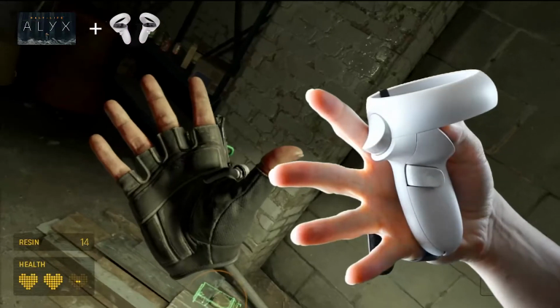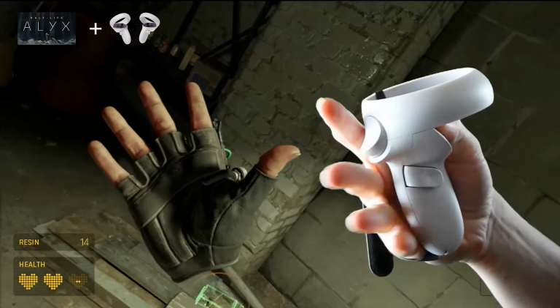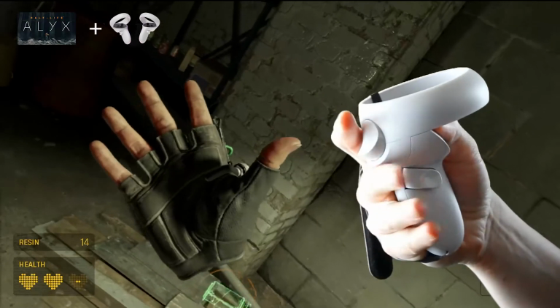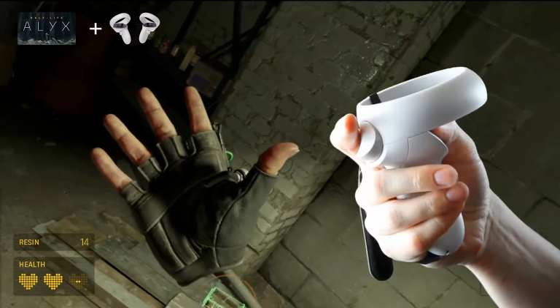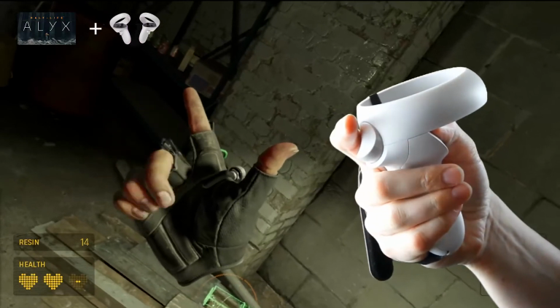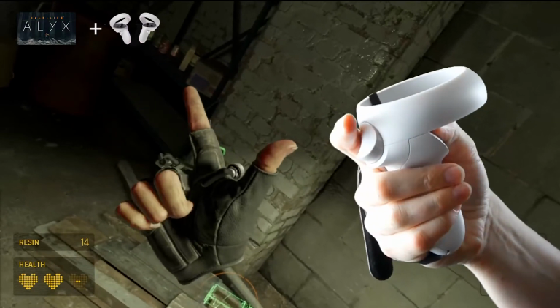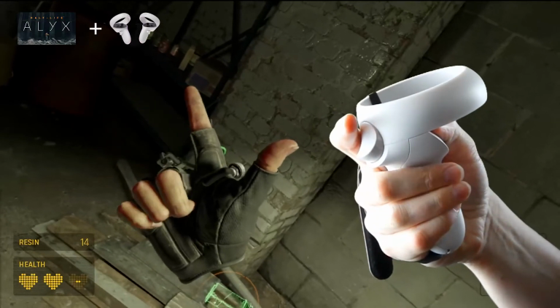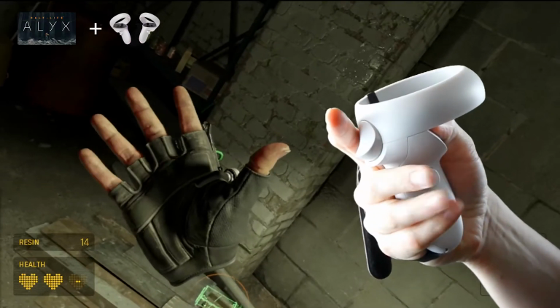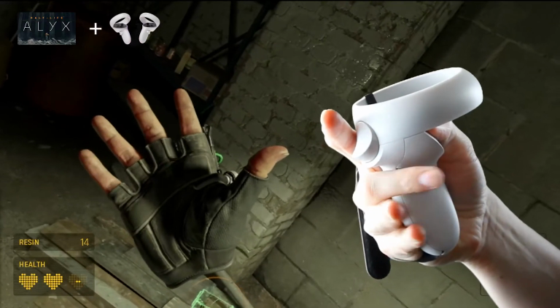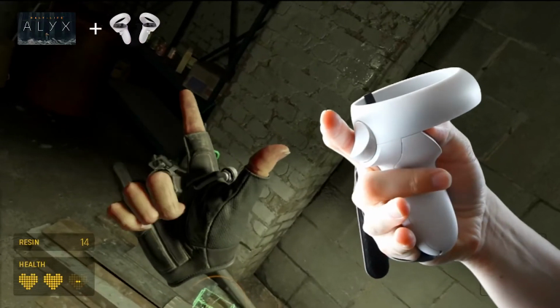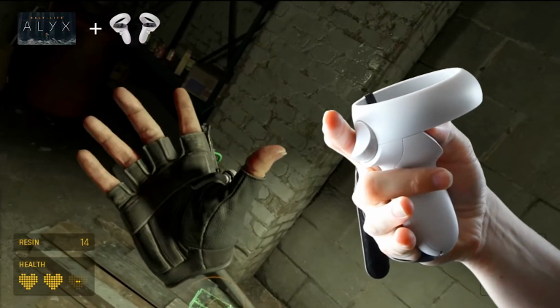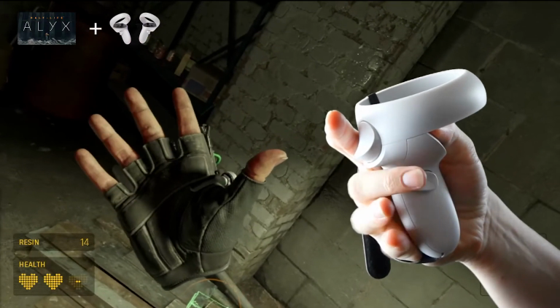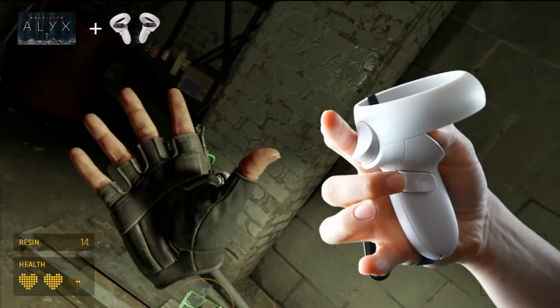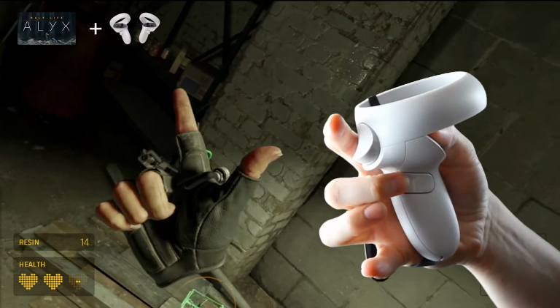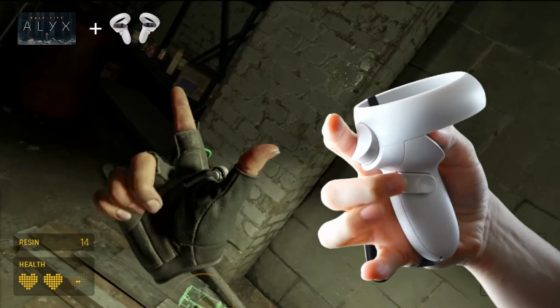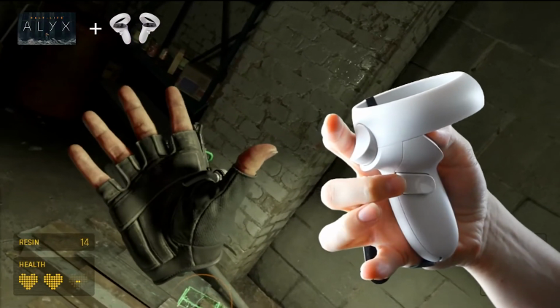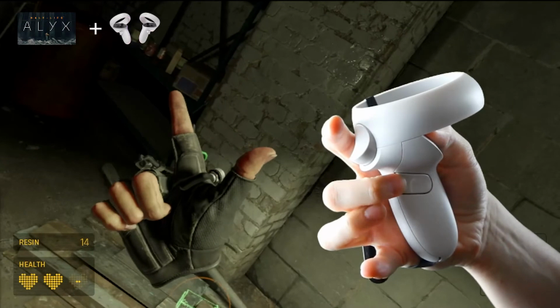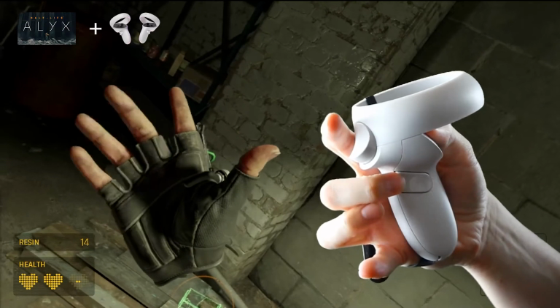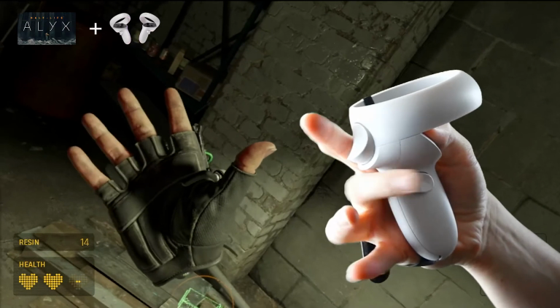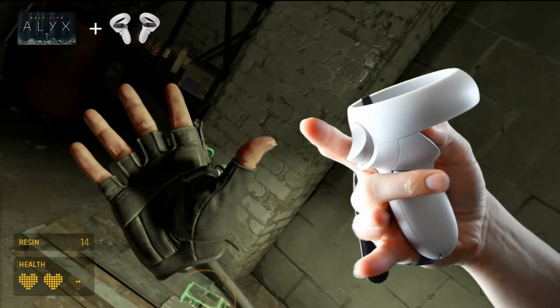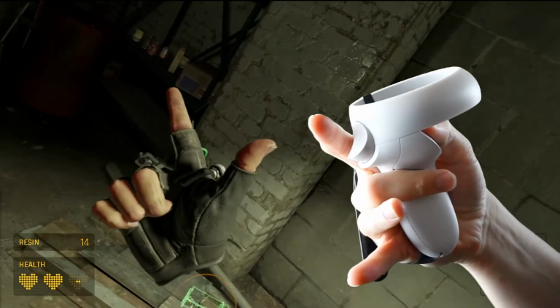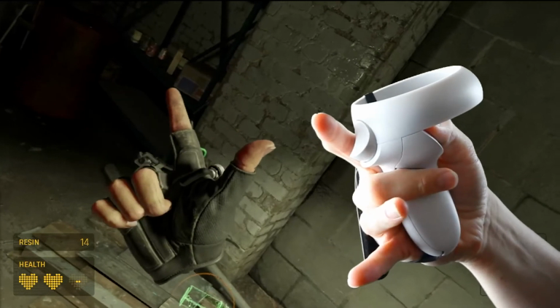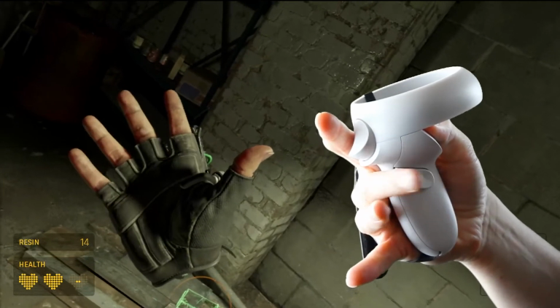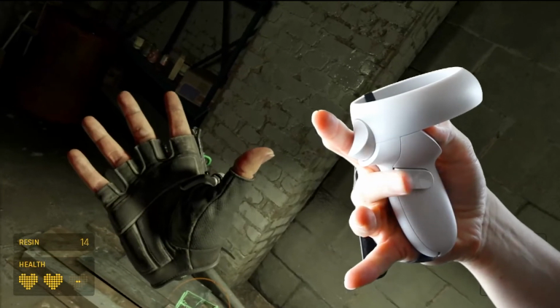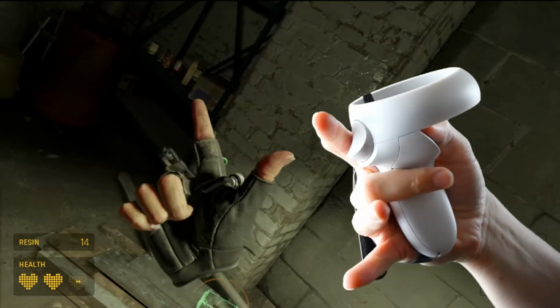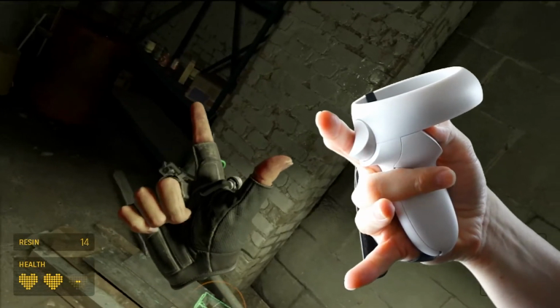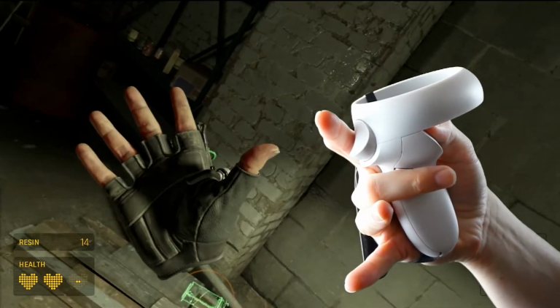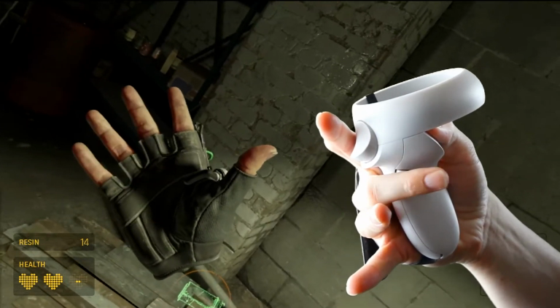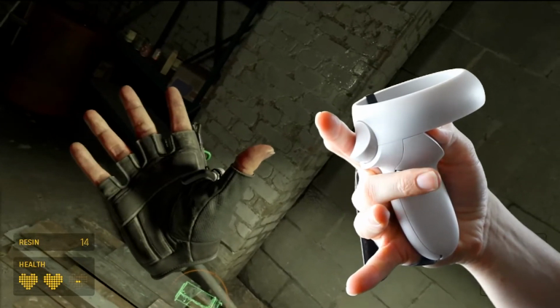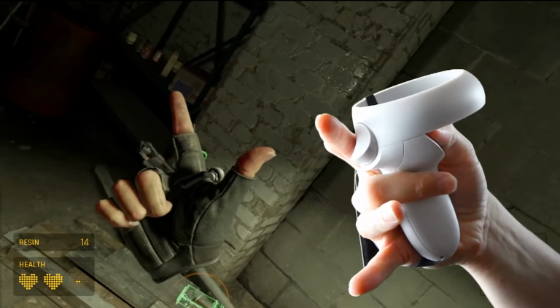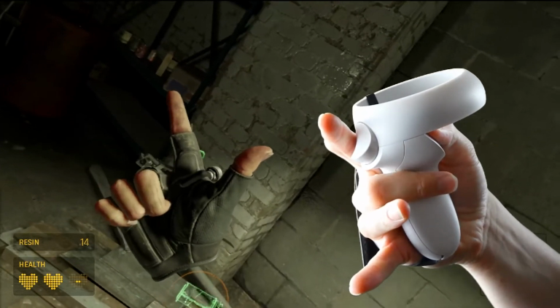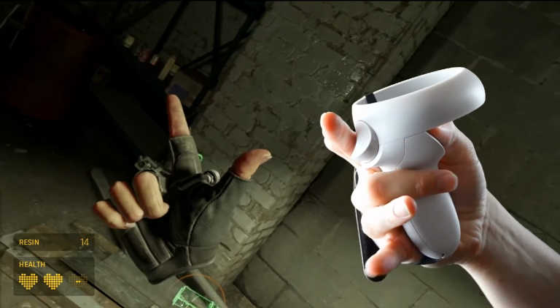In Half-Life Alyx, it groups your last three fingers together, then your pointer finger, and then your thumb. It's not as cool, but it definitely still works really great.